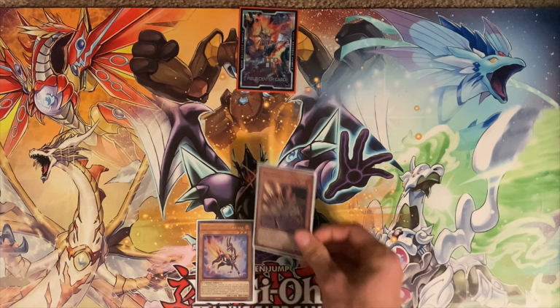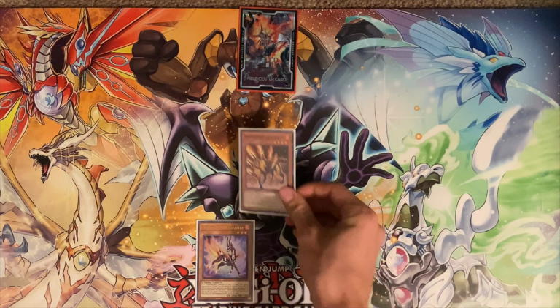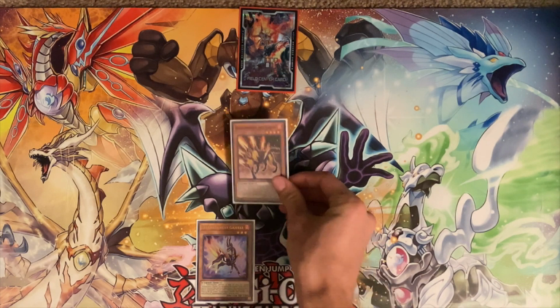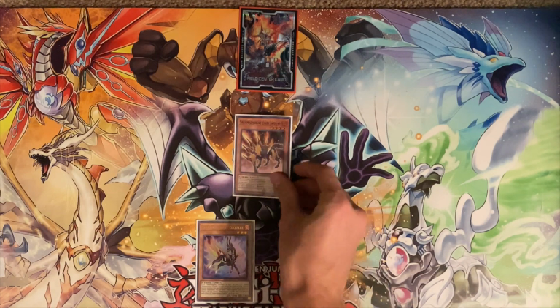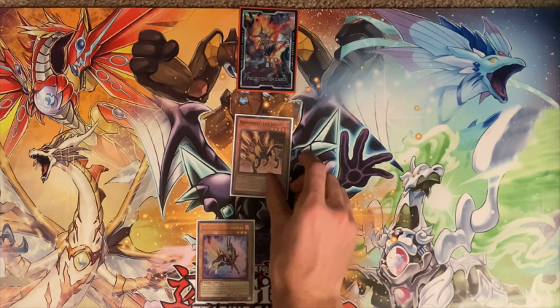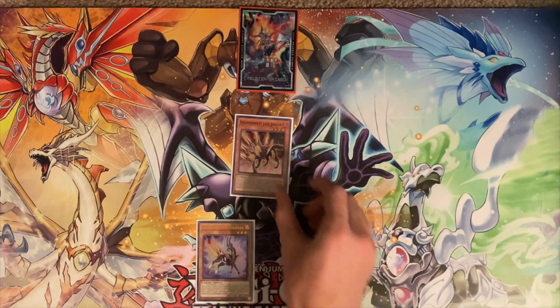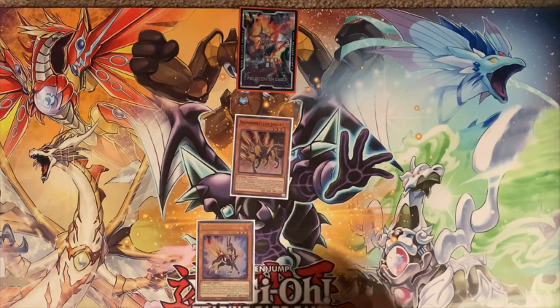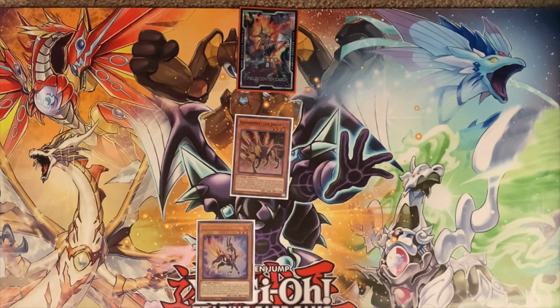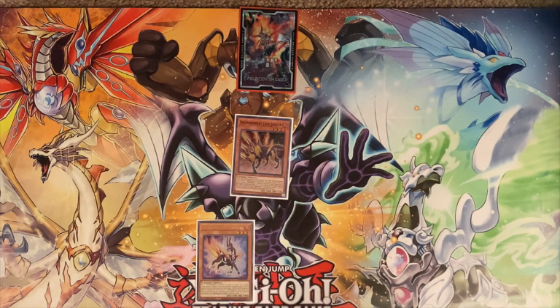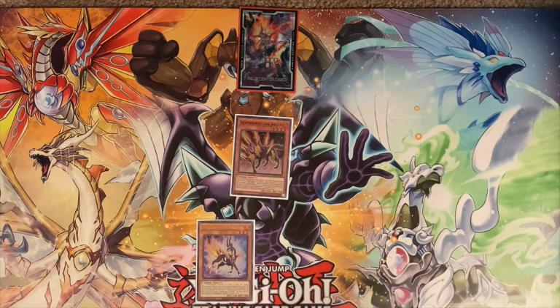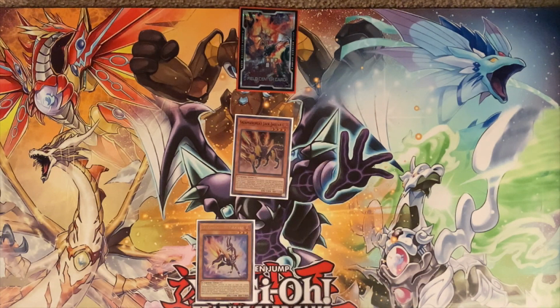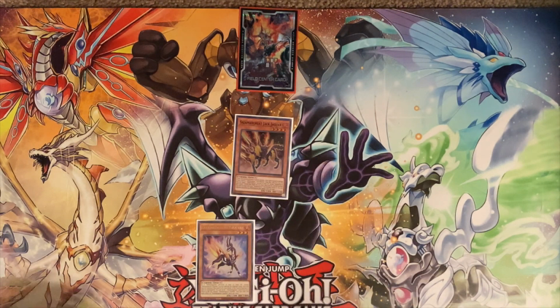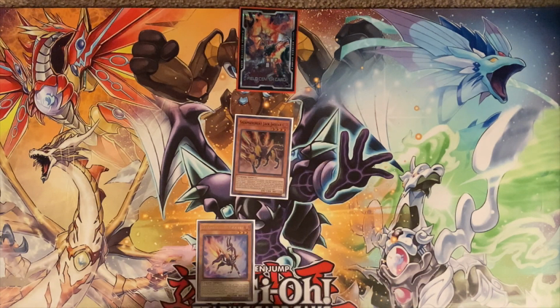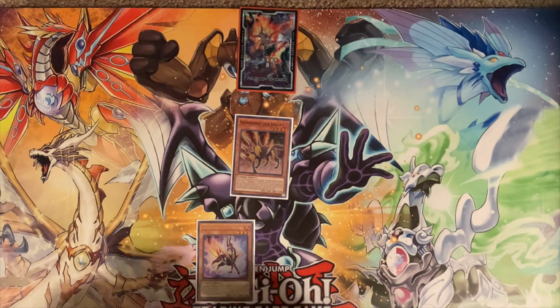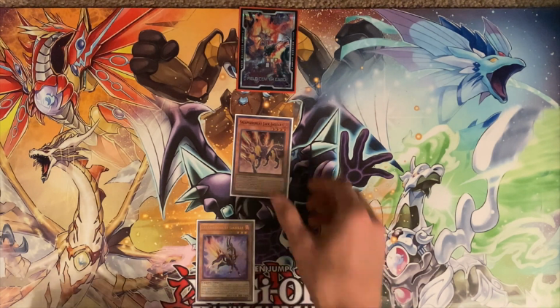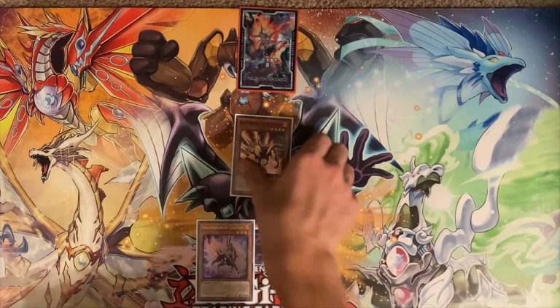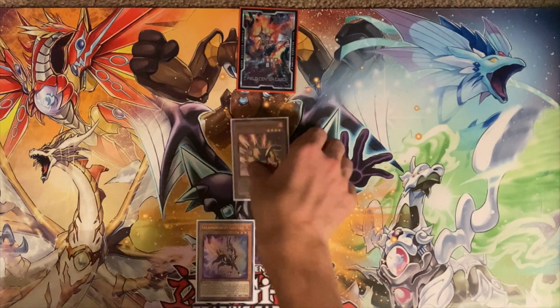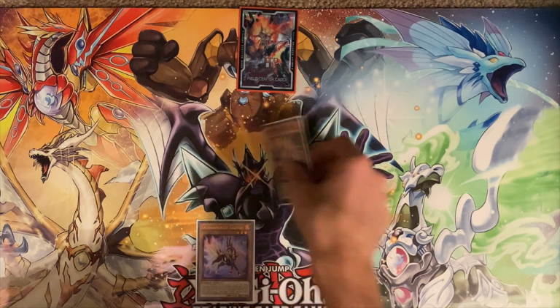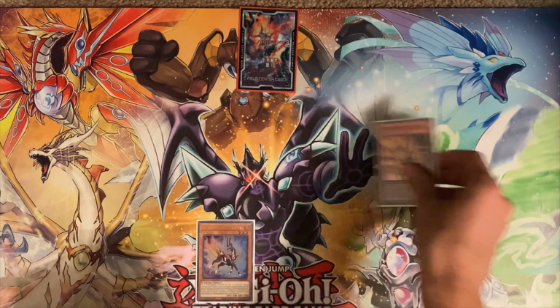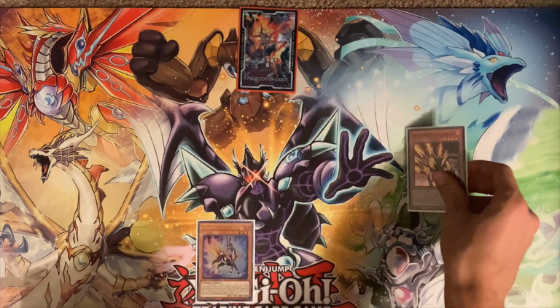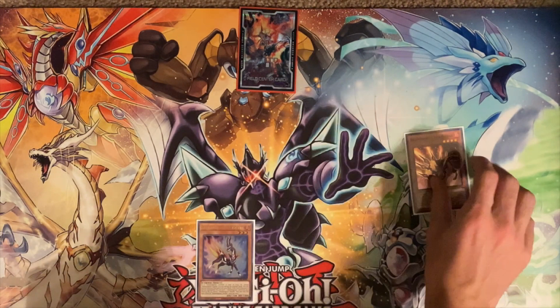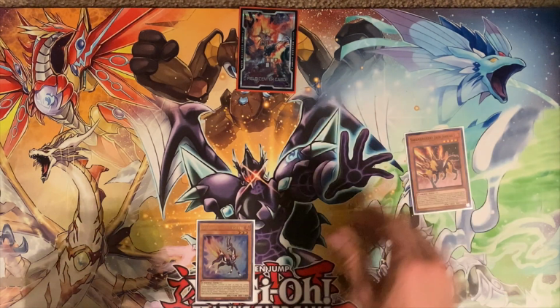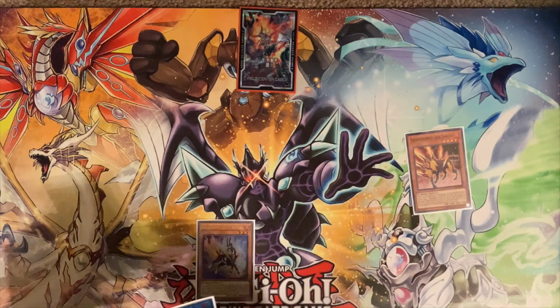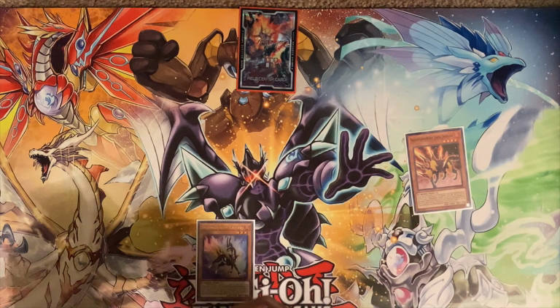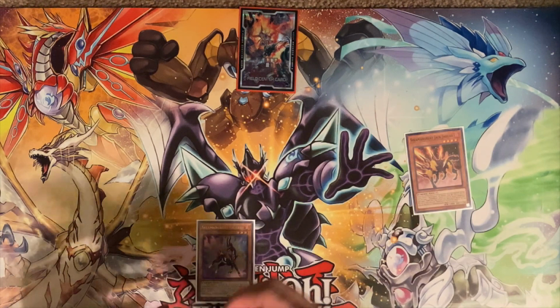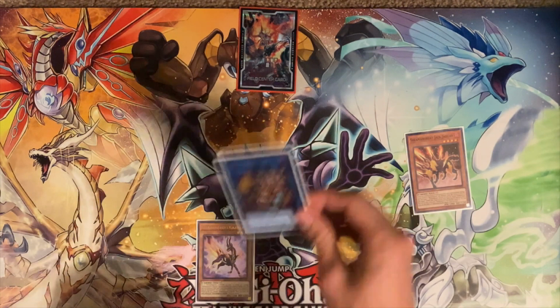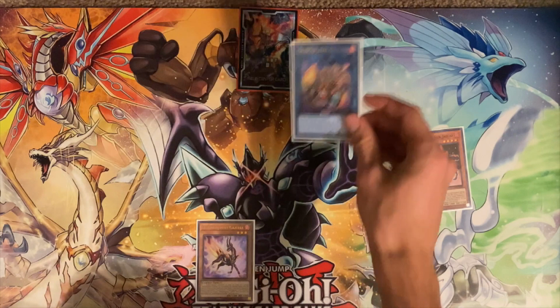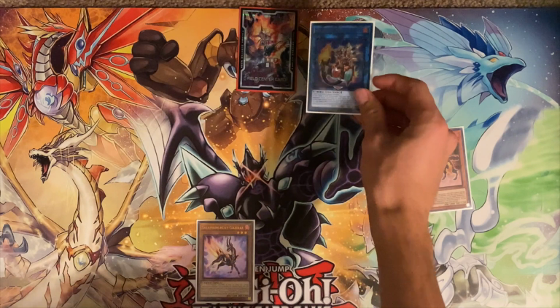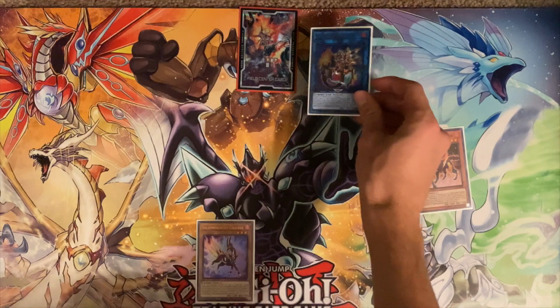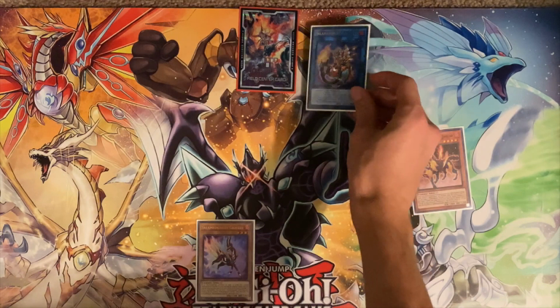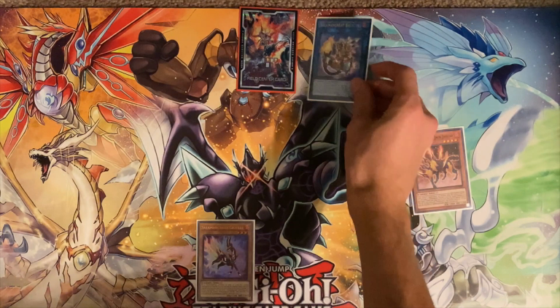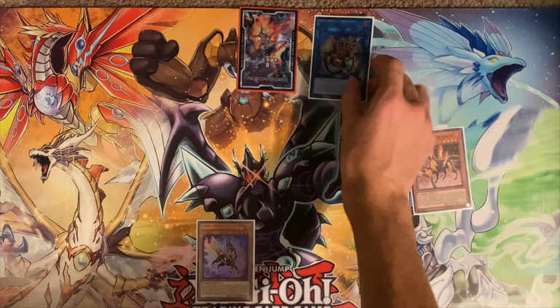To start off, you're going to normal summon your Jack Jaguar, and you're going to link it away for your Salamangreat Balelynx.